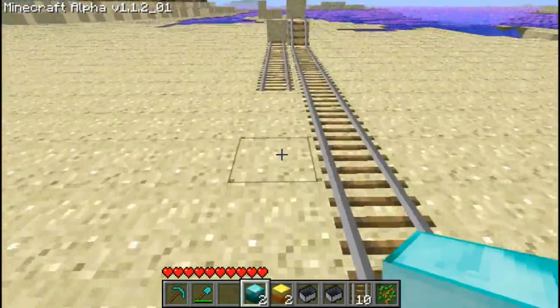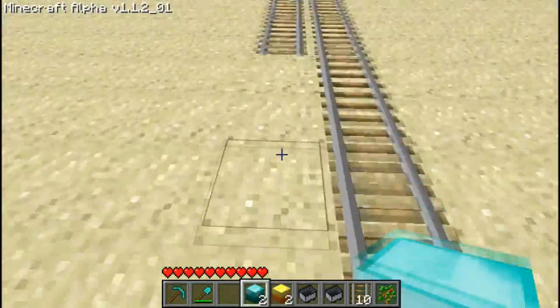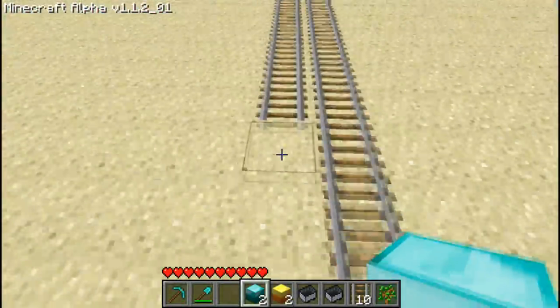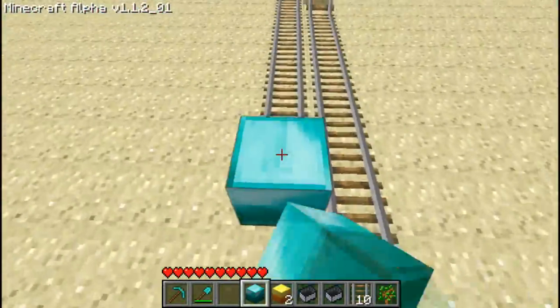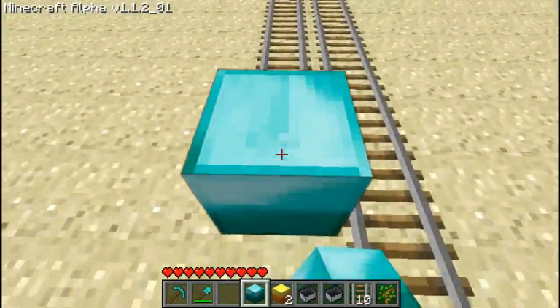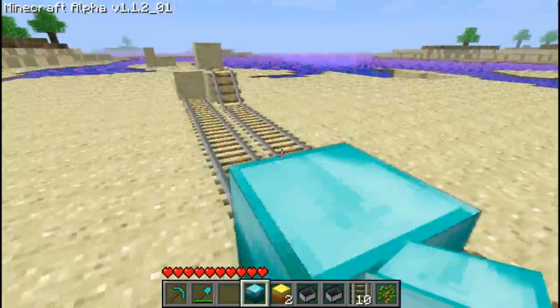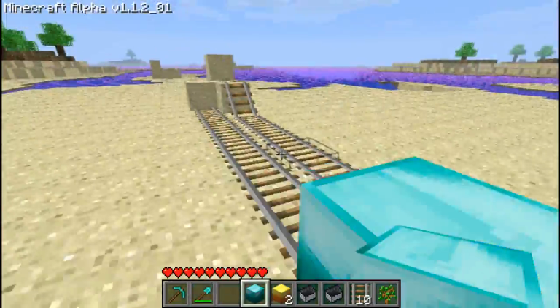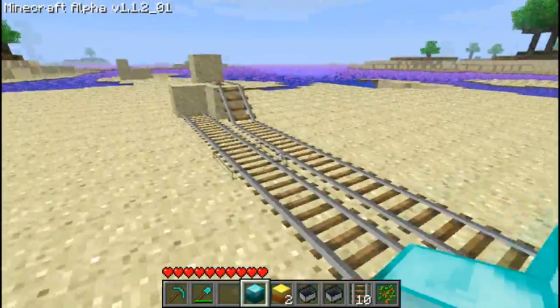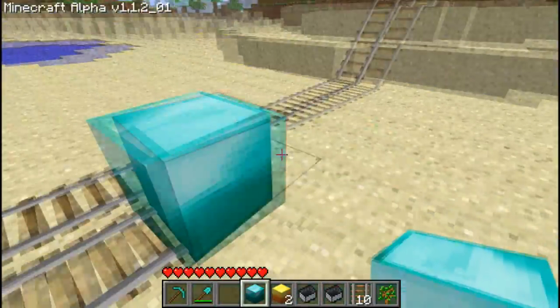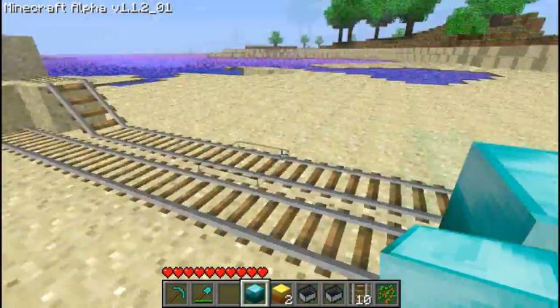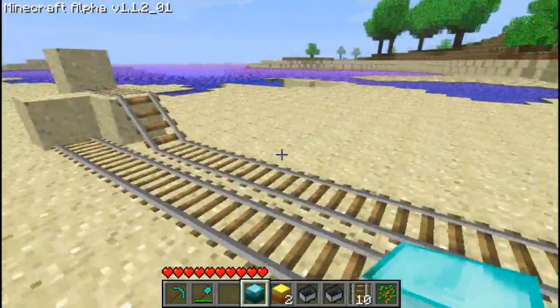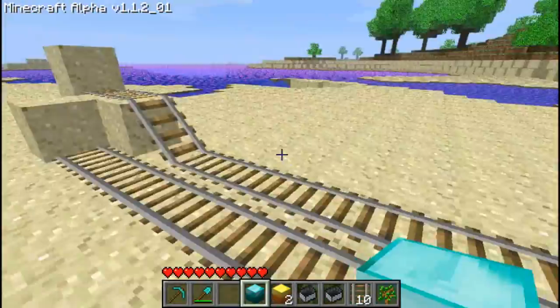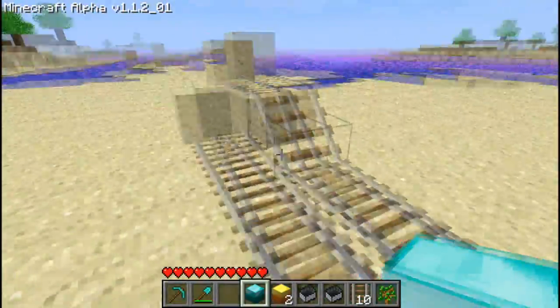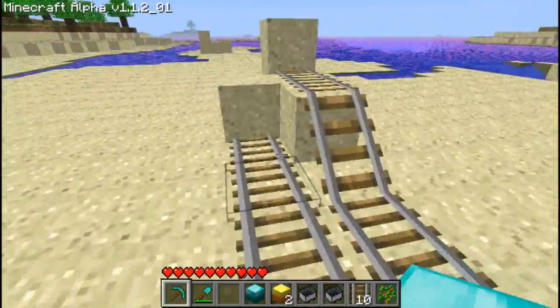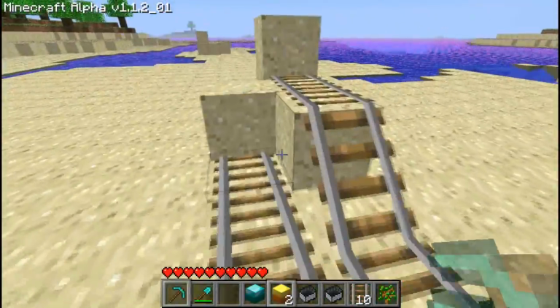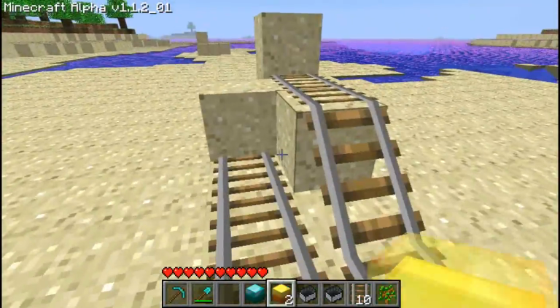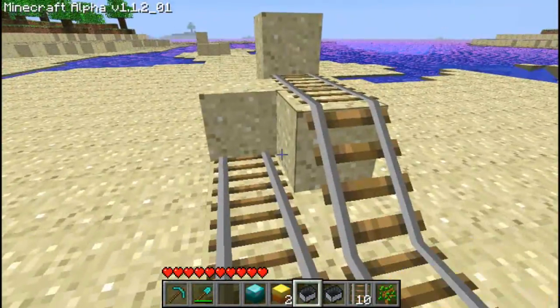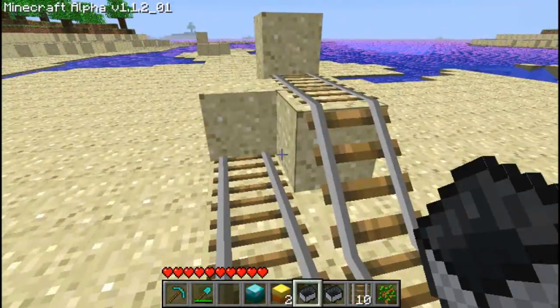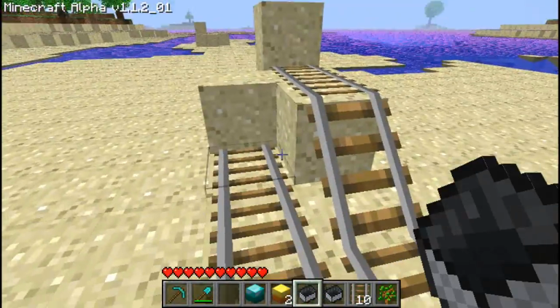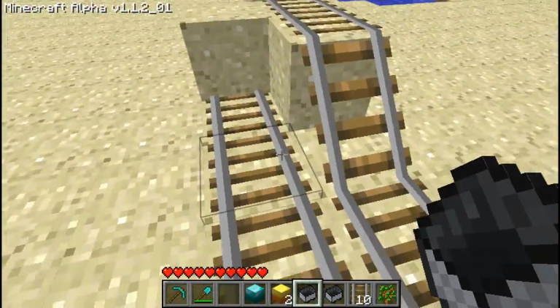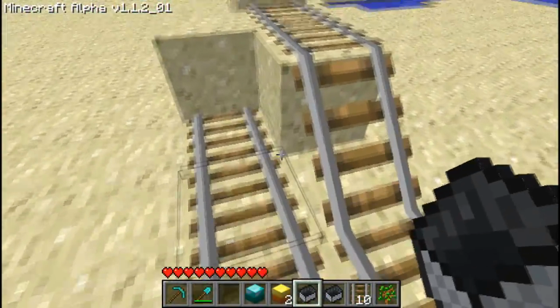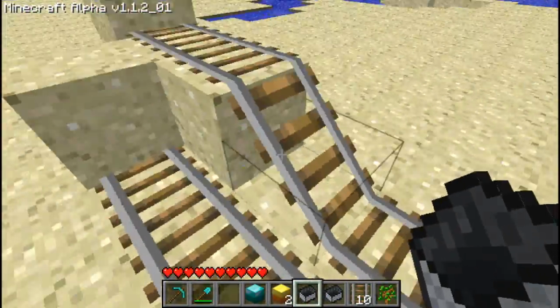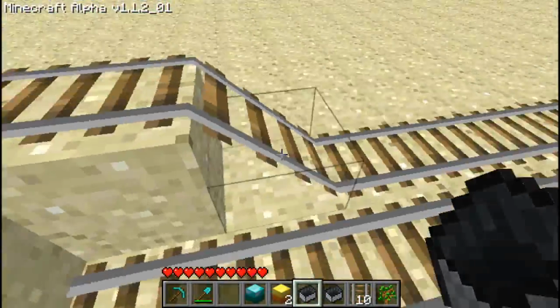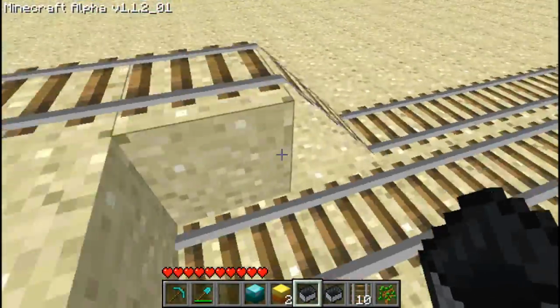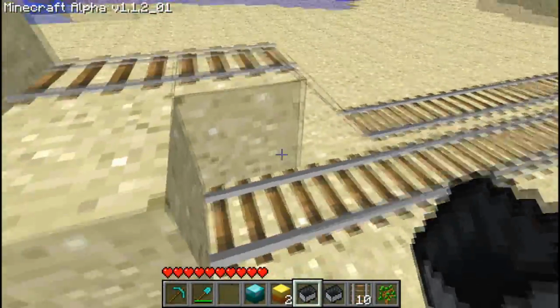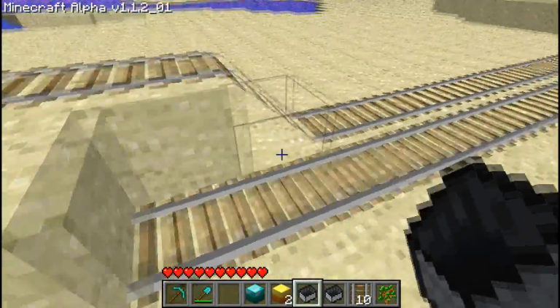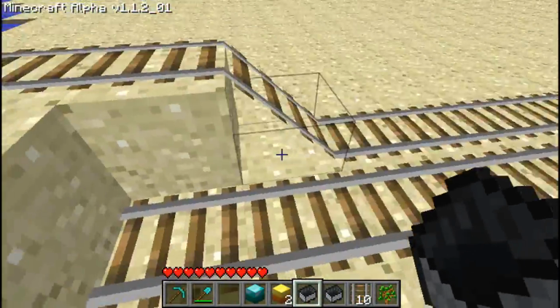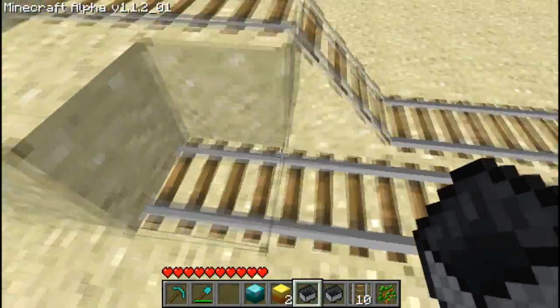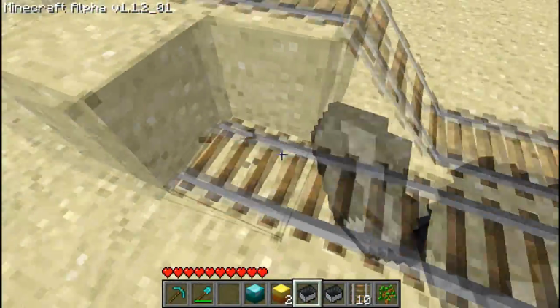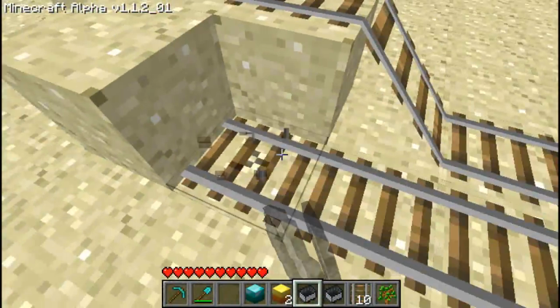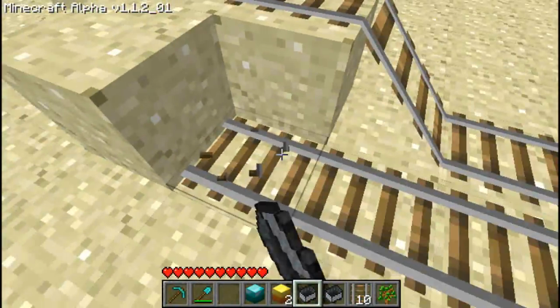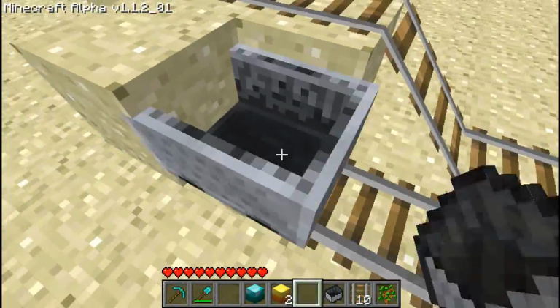Place the block right here, right in front. This is where the booster one is. Place the little train right there.